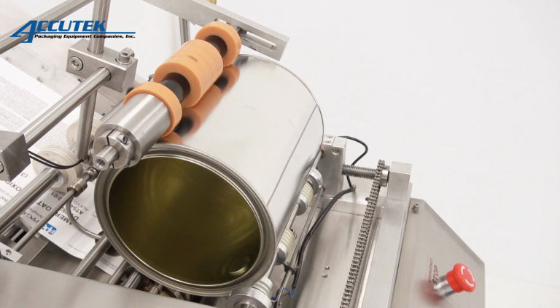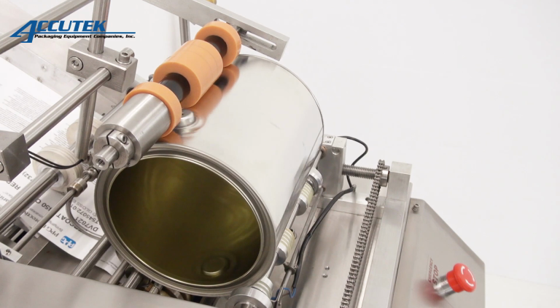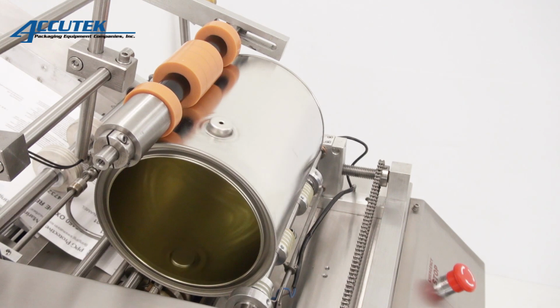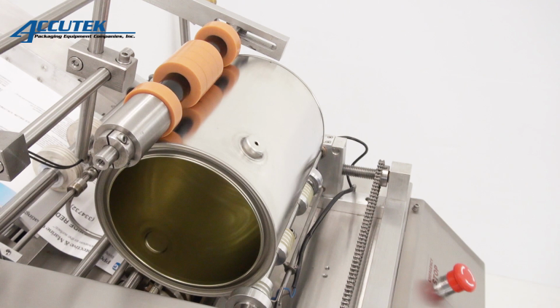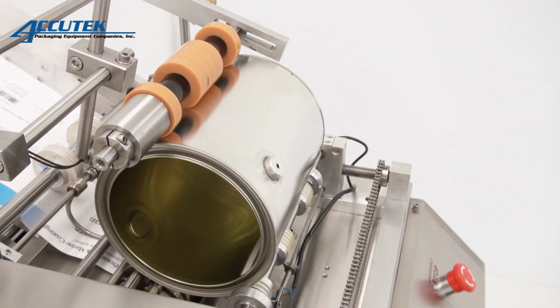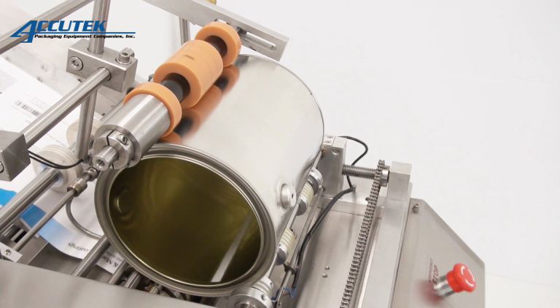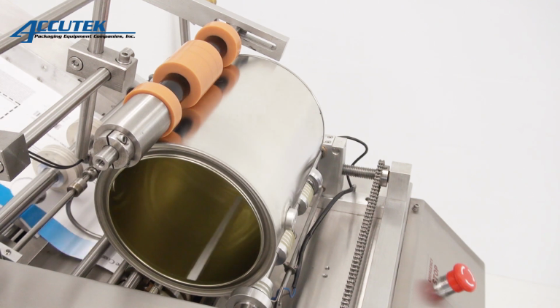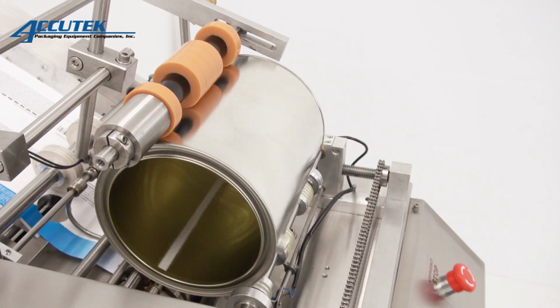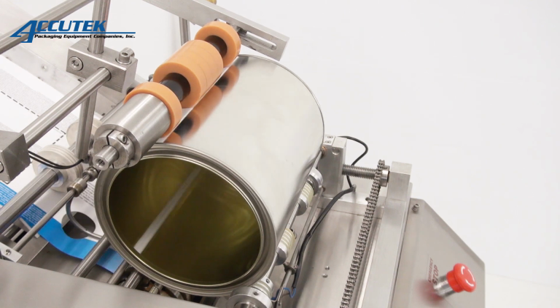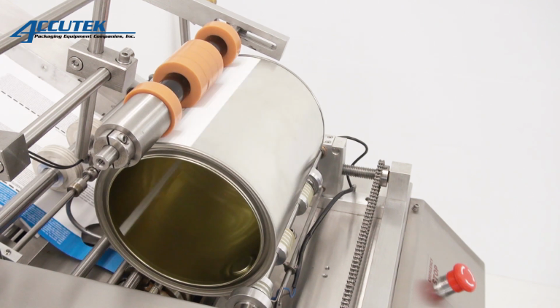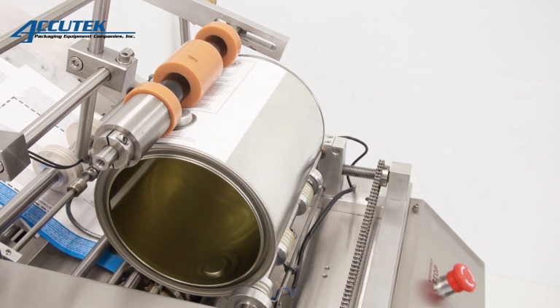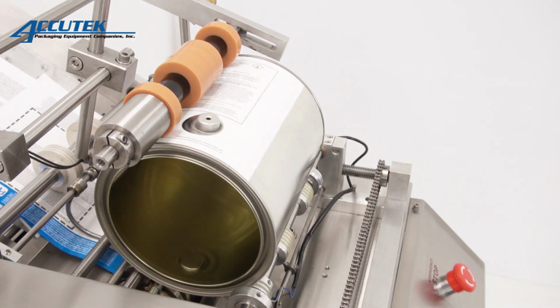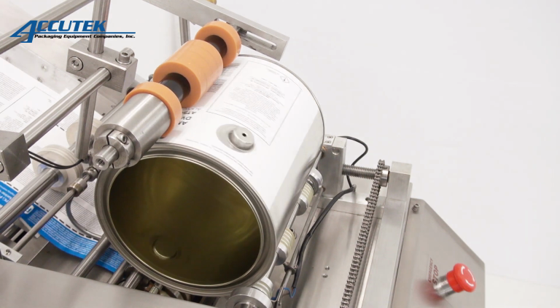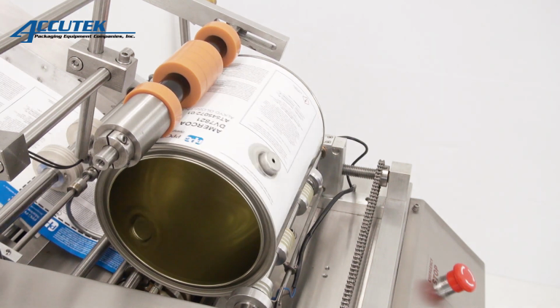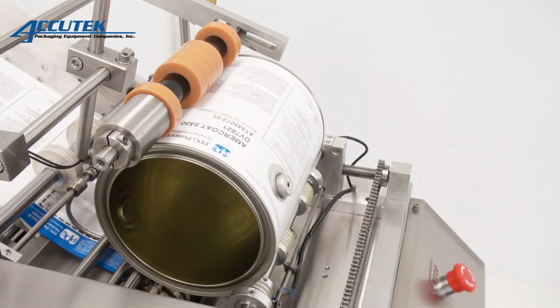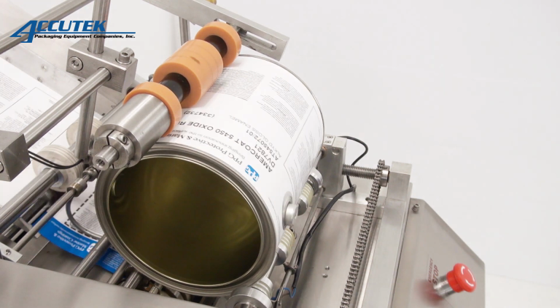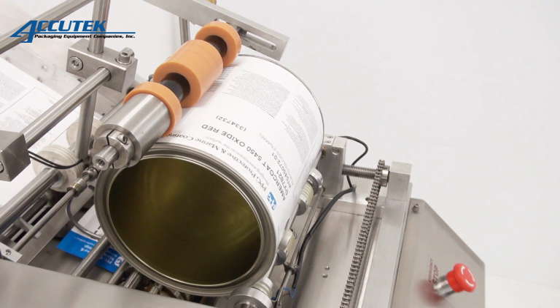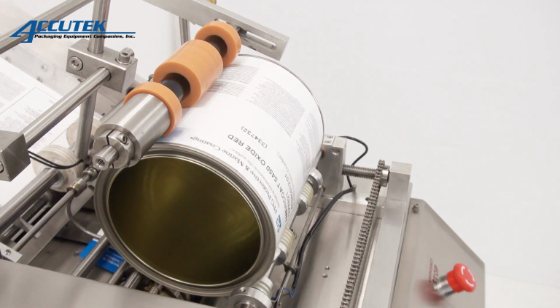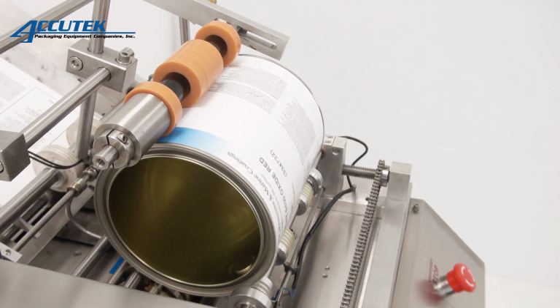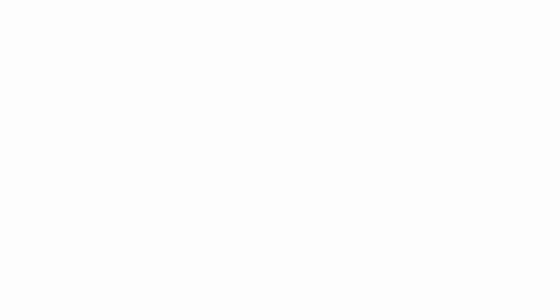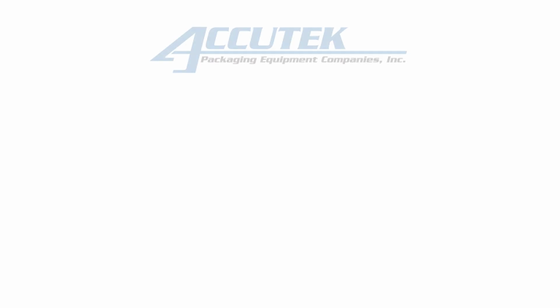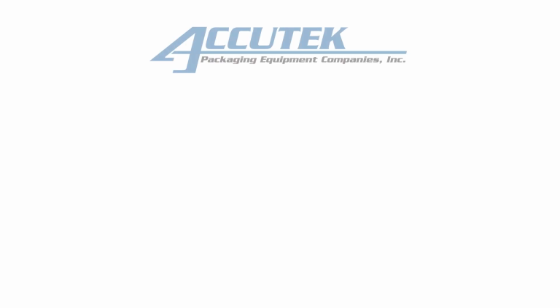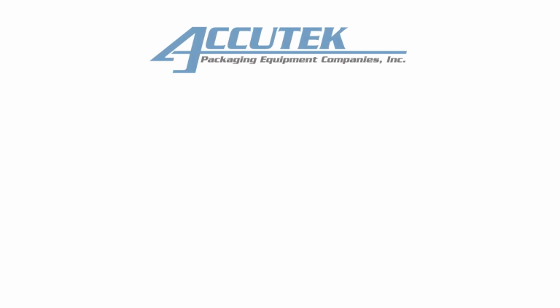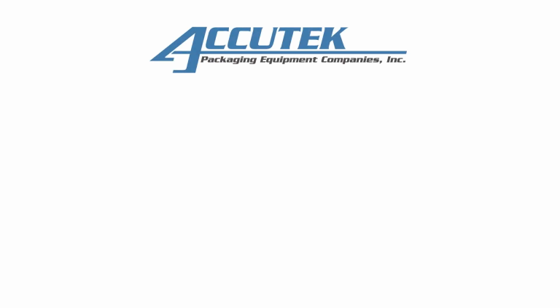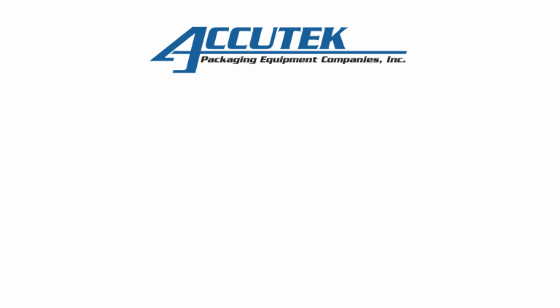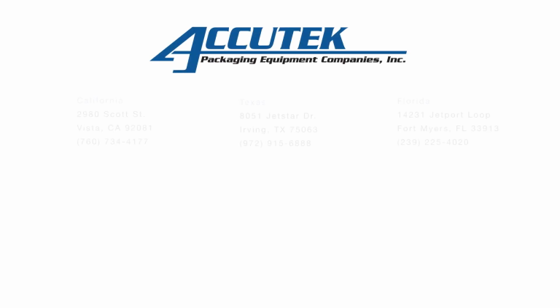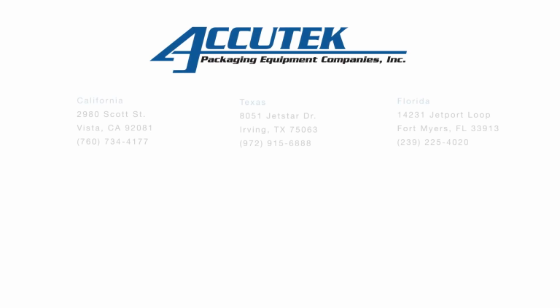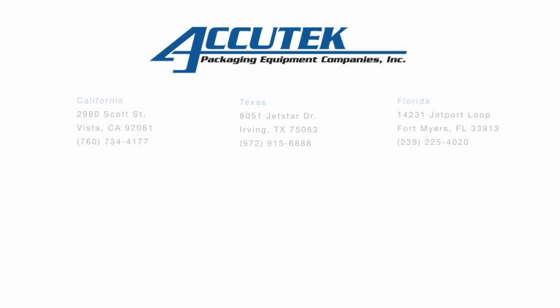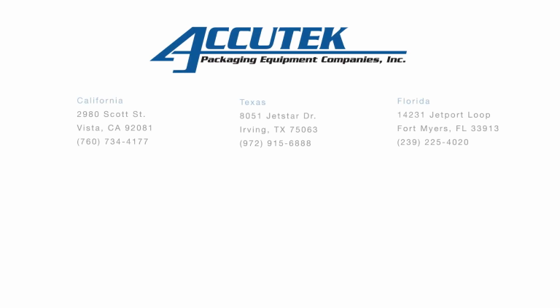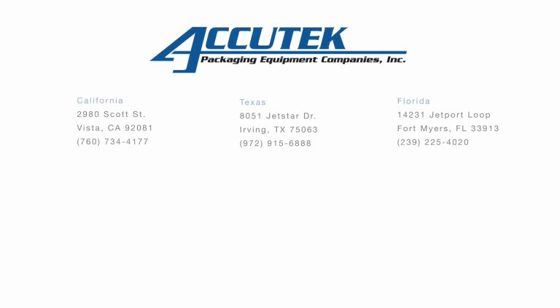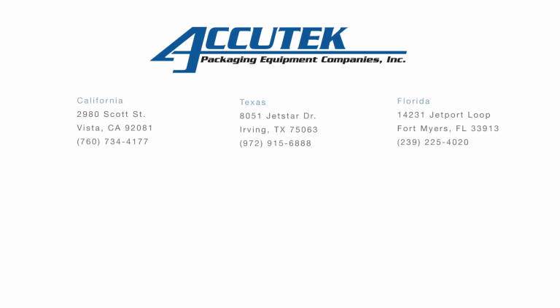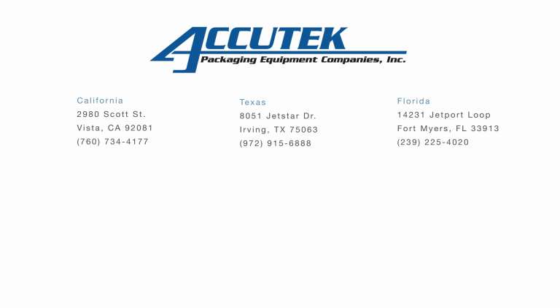These labelers are simple to use with our wide variety of glues for every type of application, and cleanup is easy with our glue solvents.